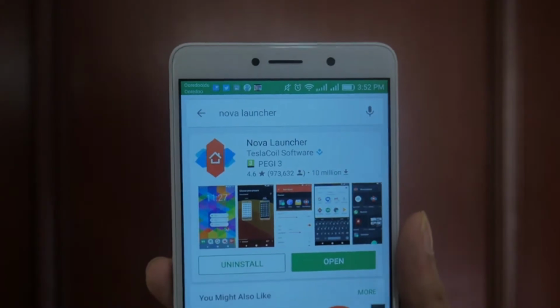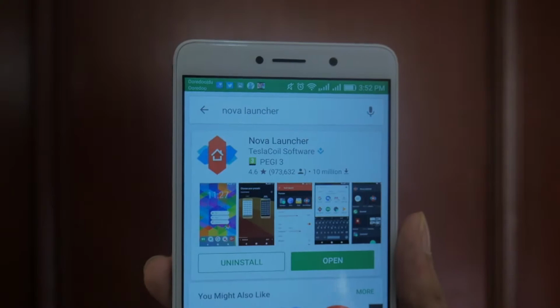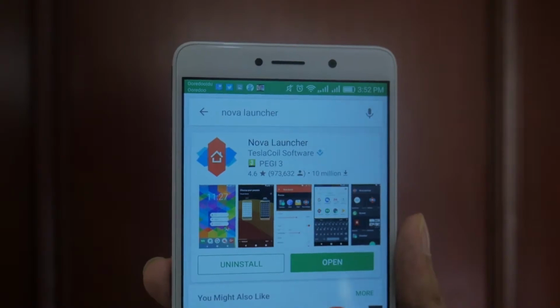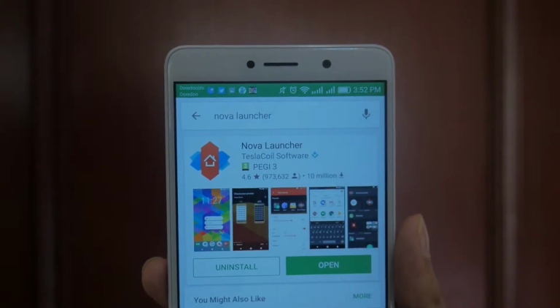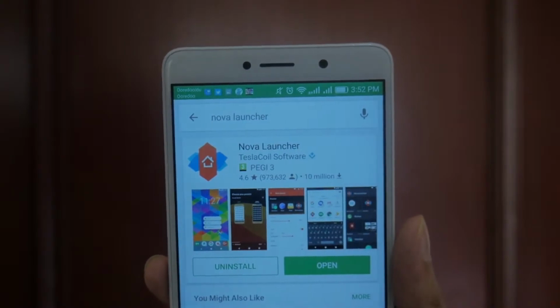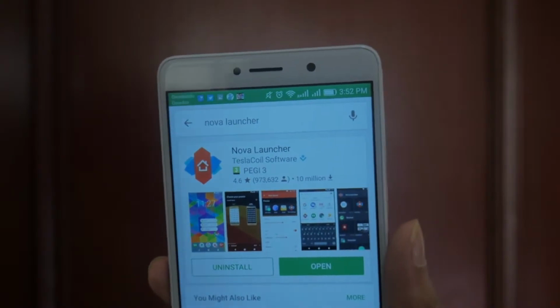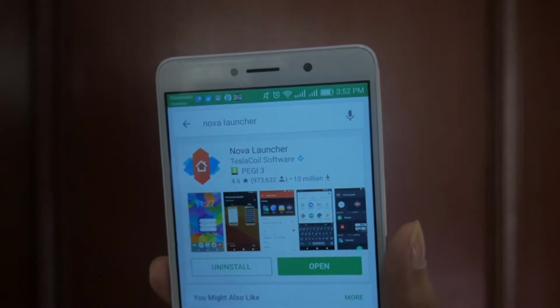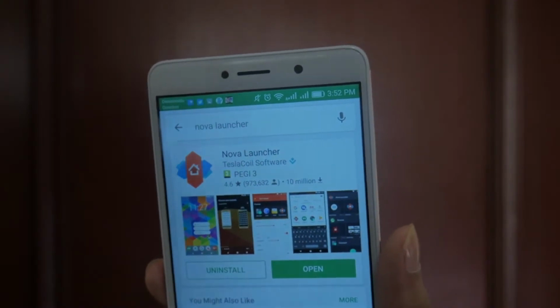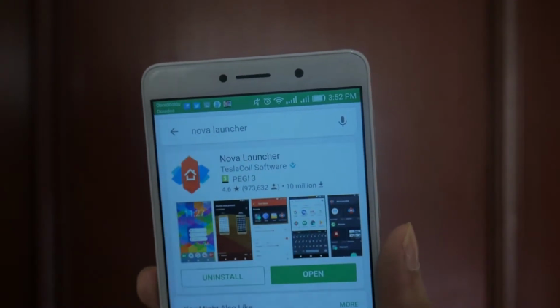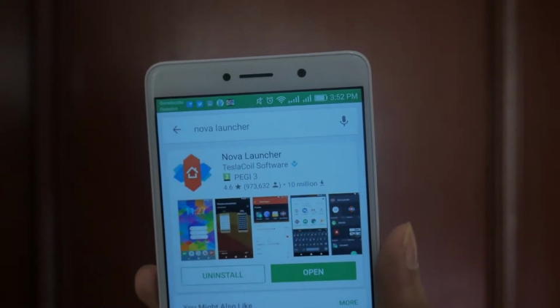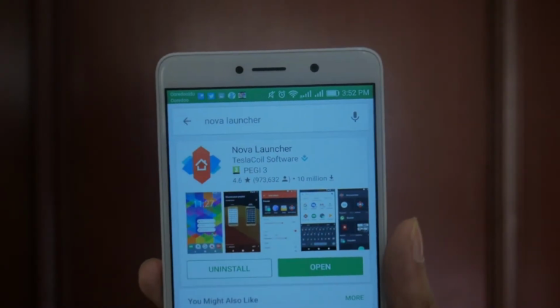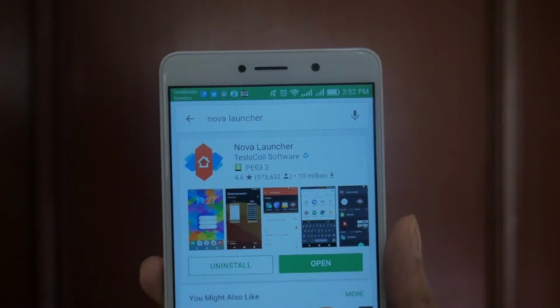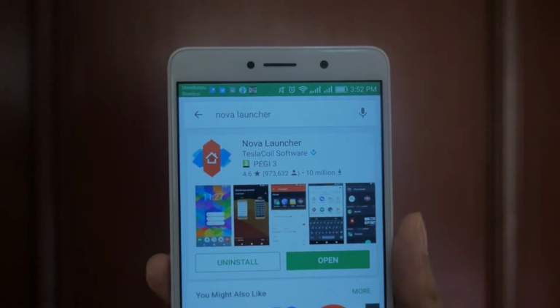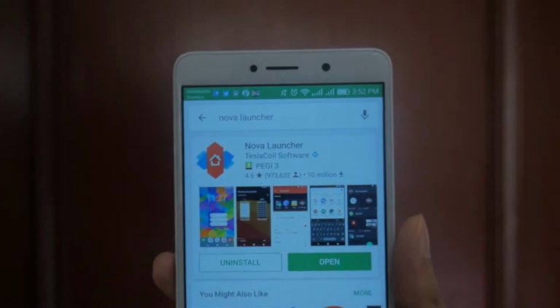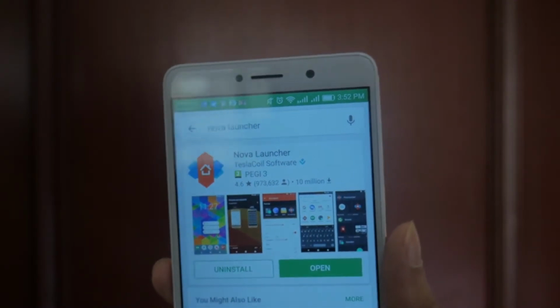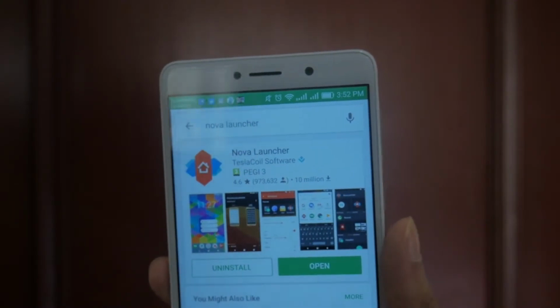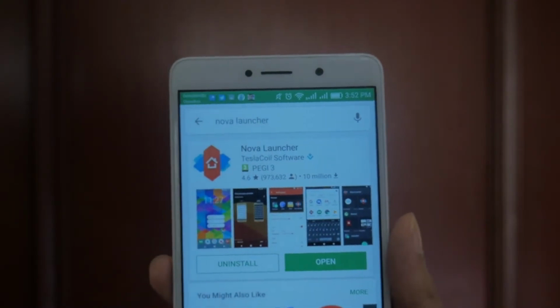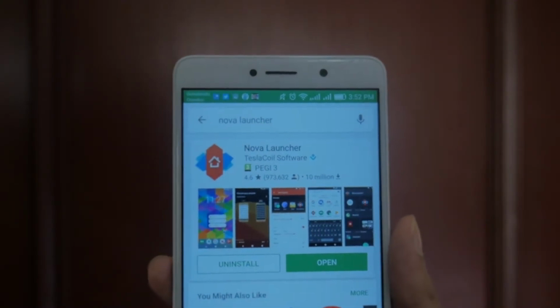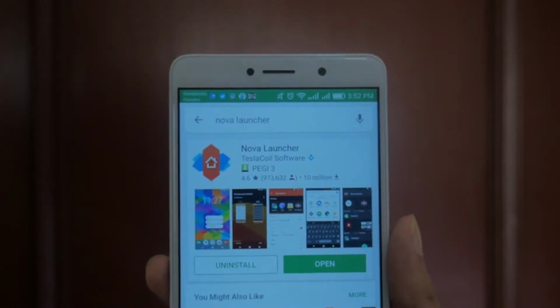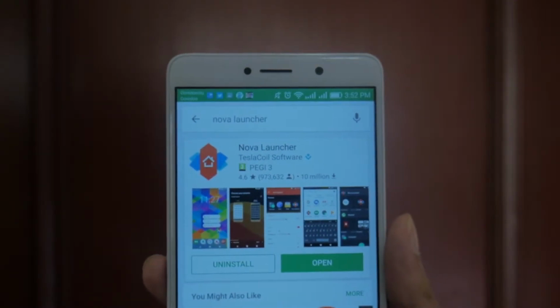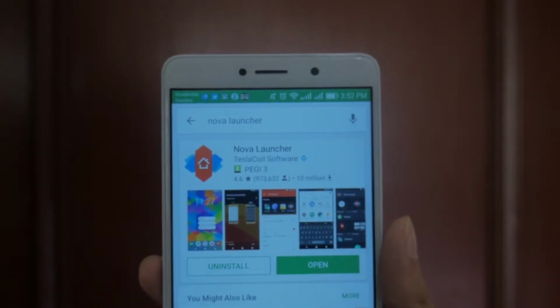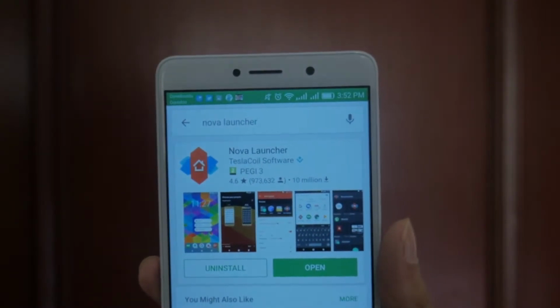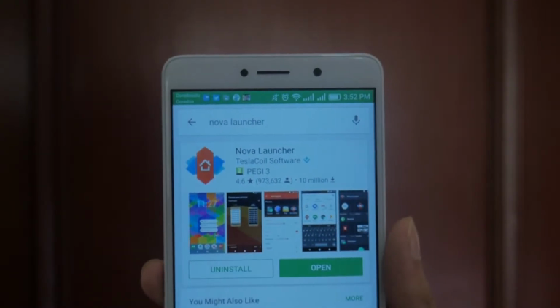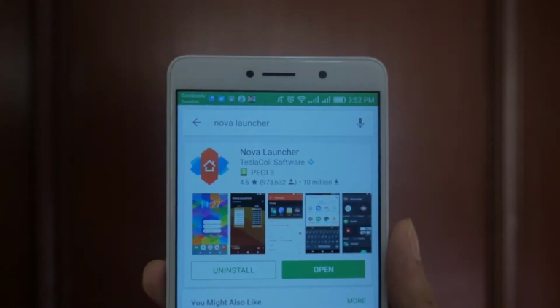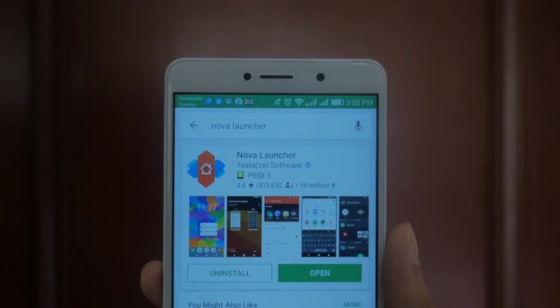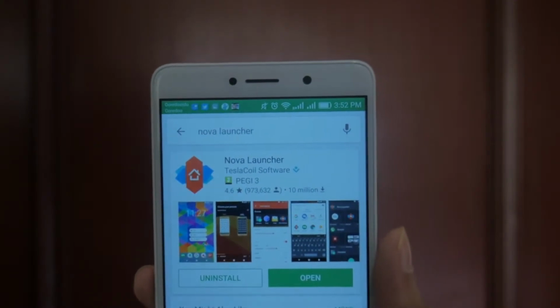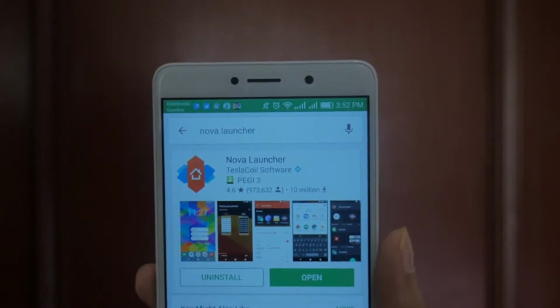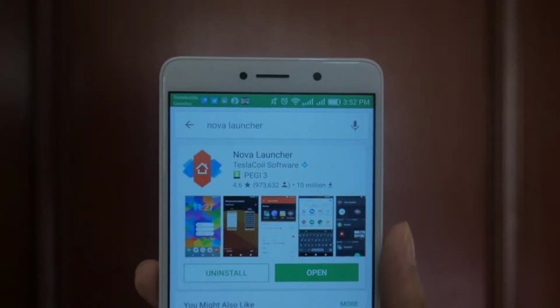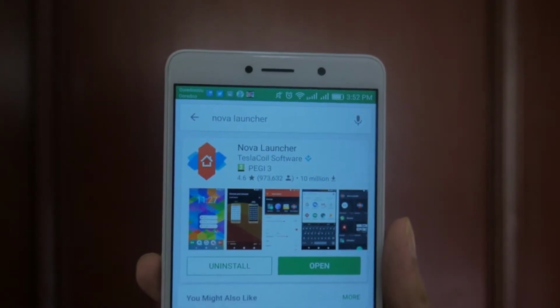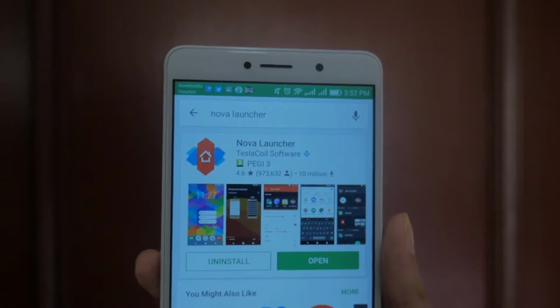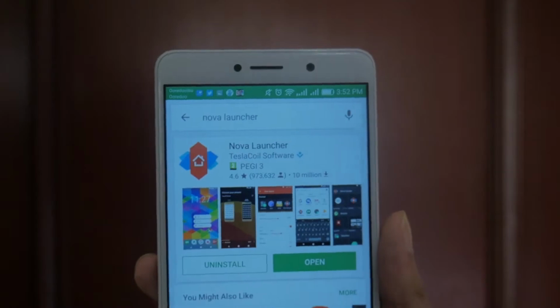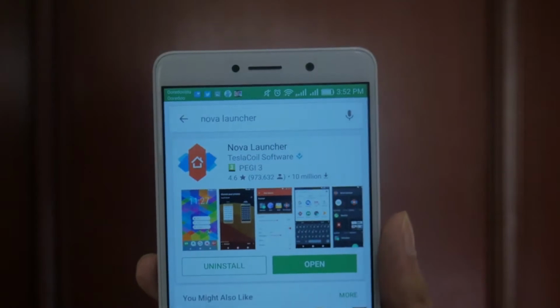First and foremost, you want to head over to the Google Play Store and download Nova Launcher, which will be the first link in the description.